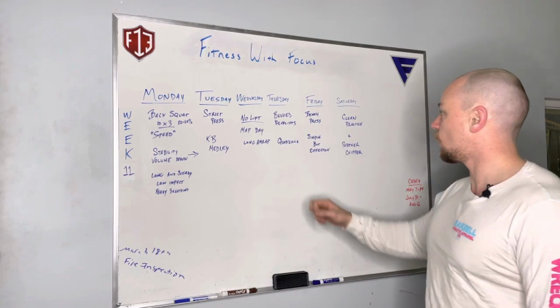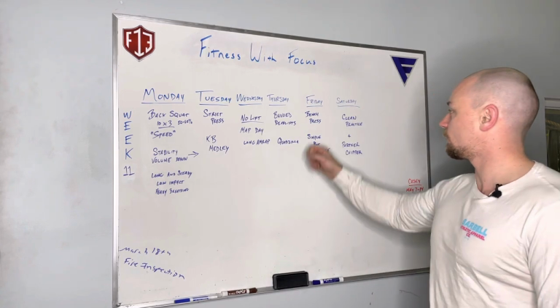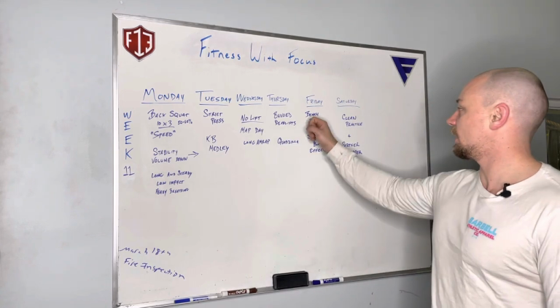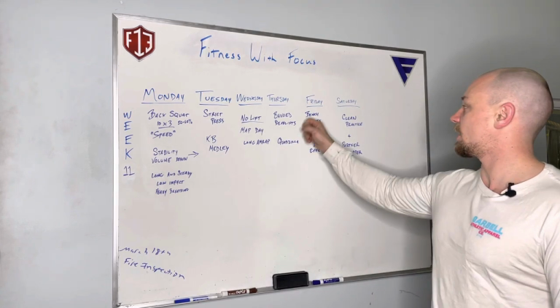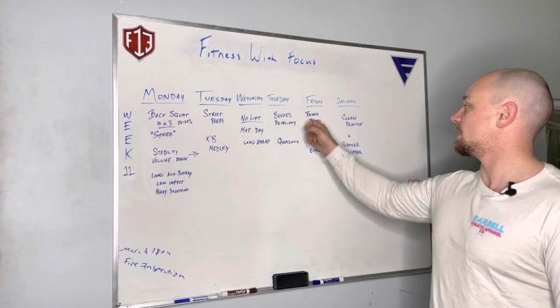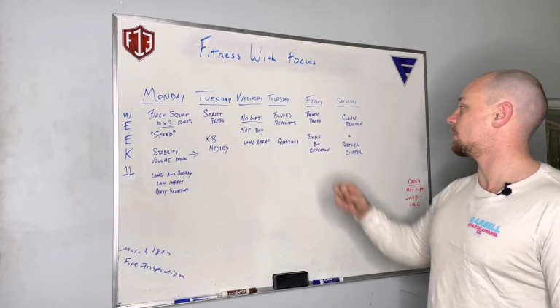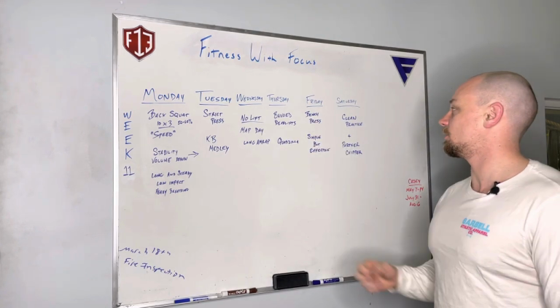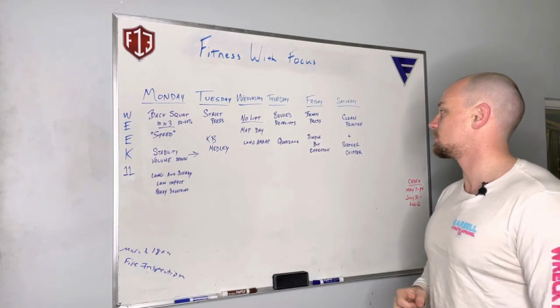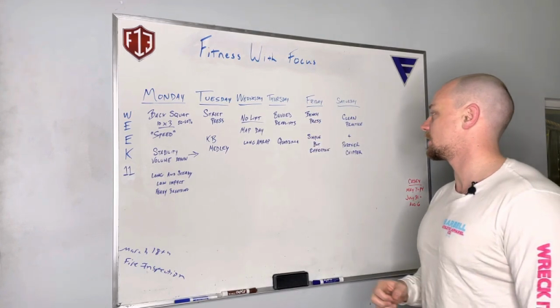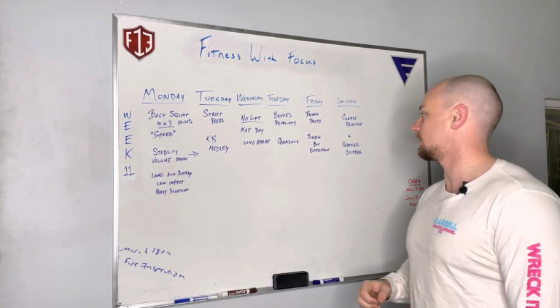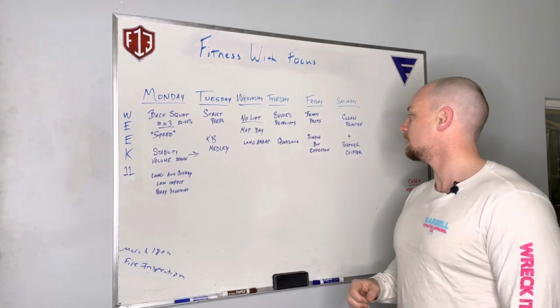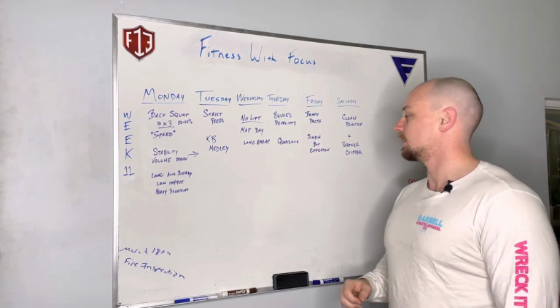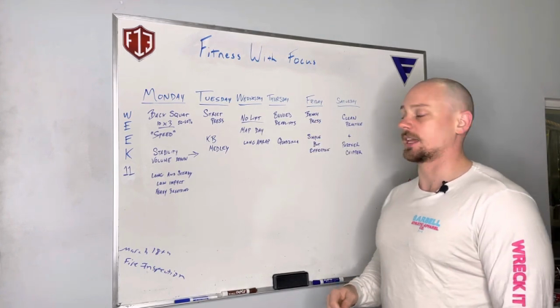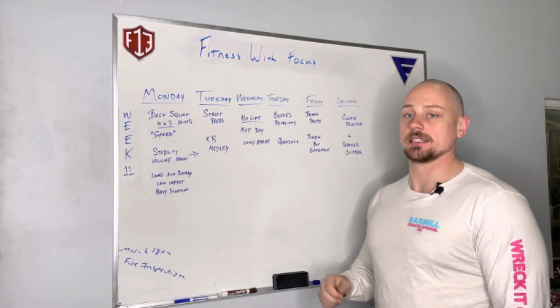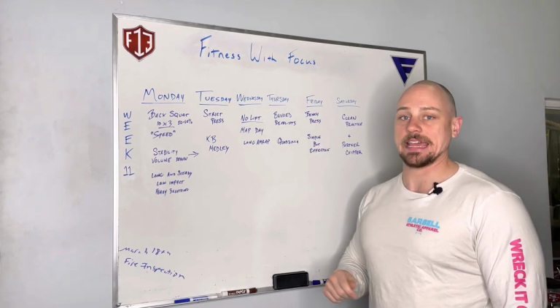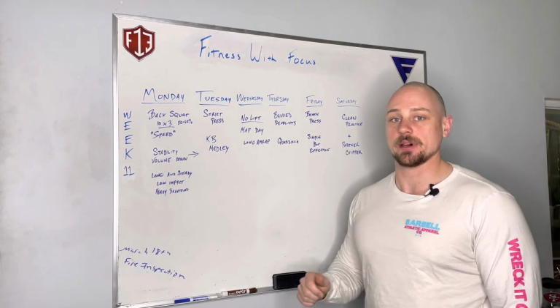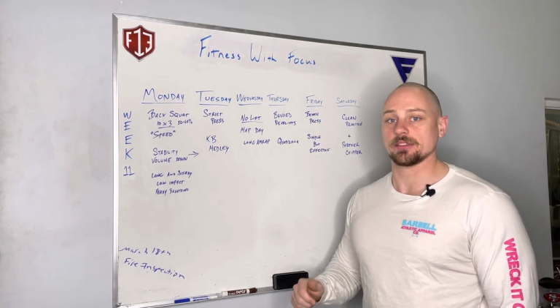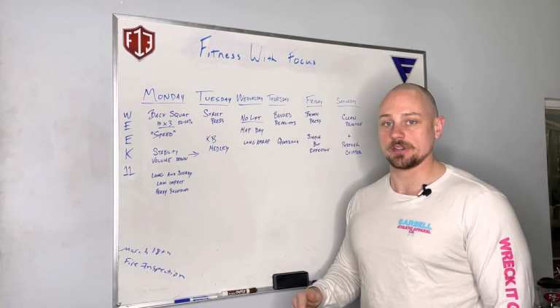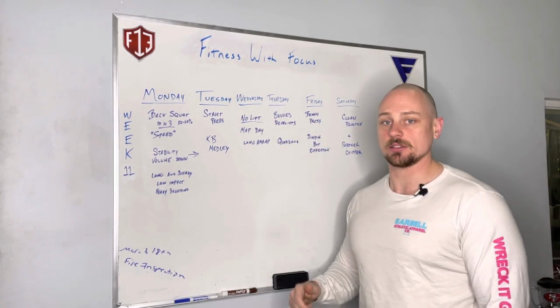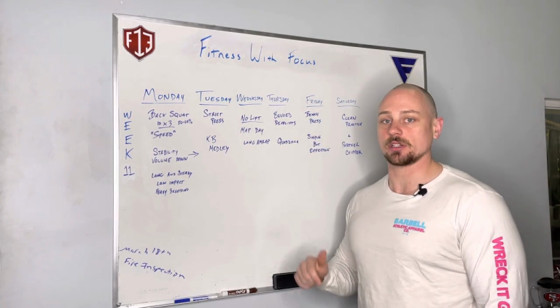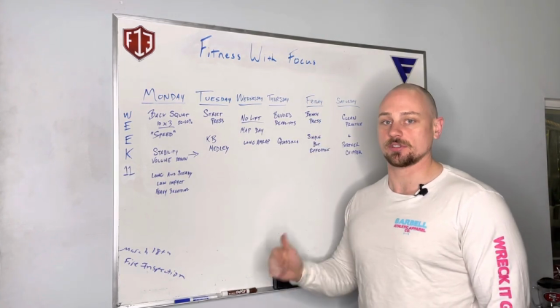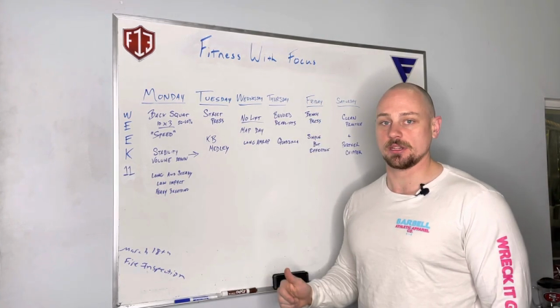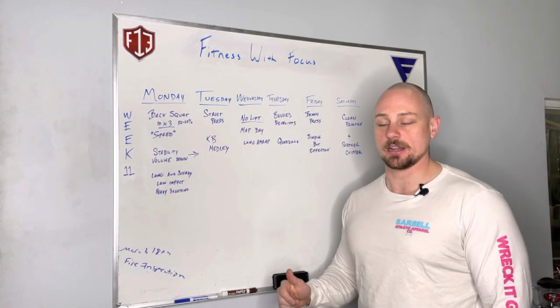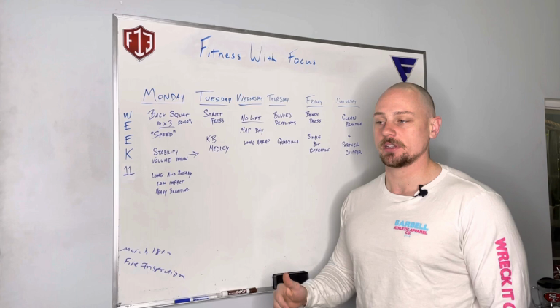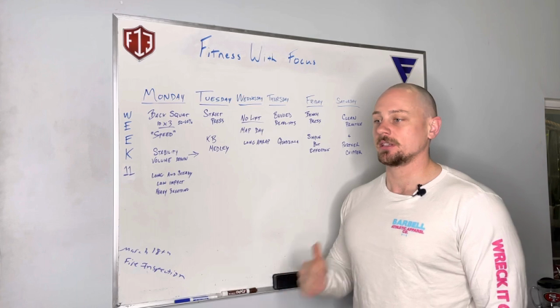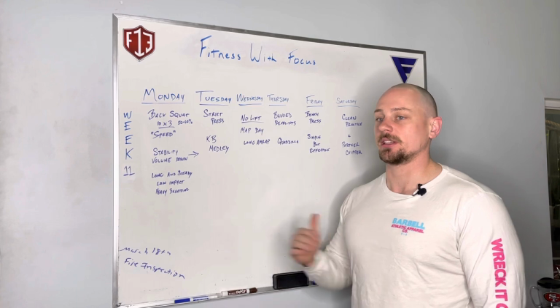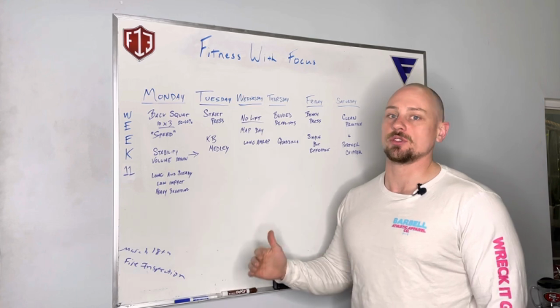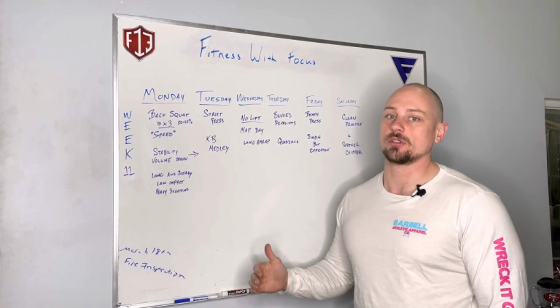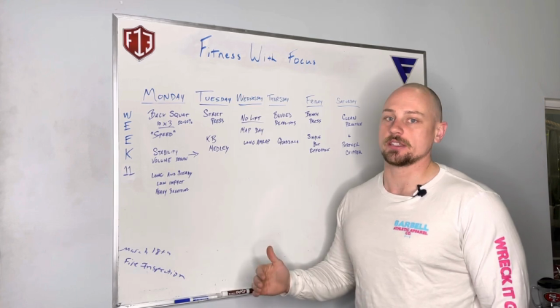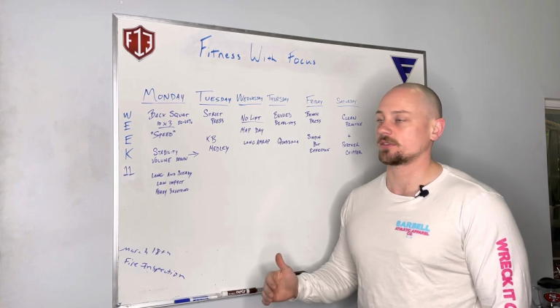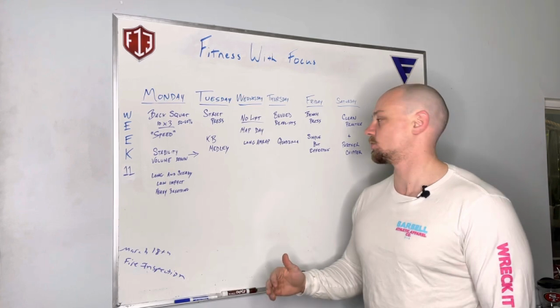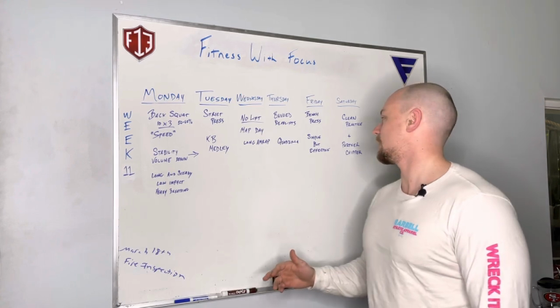On Friday we are bench pressing again — 10 by 3, looking for speed reps. Nothing too crazy as far as weight.